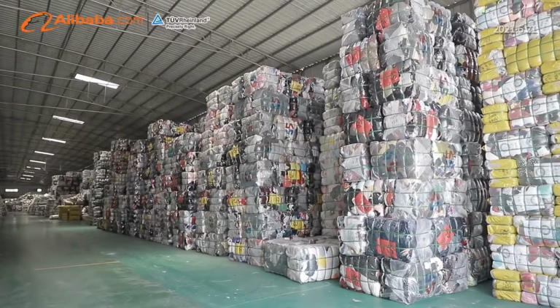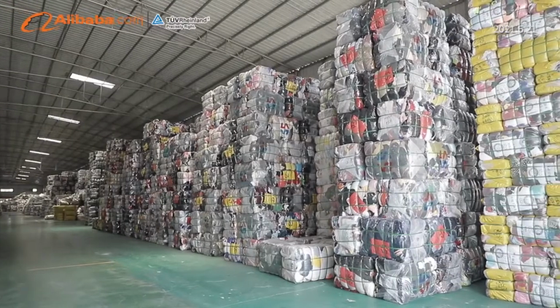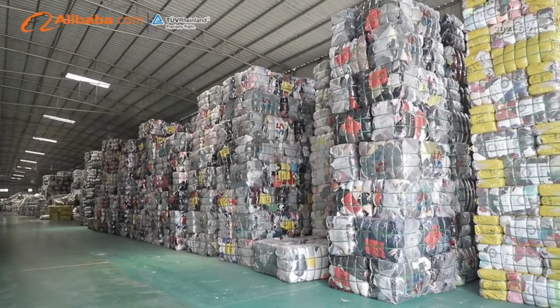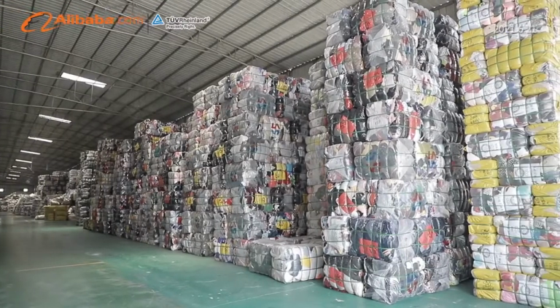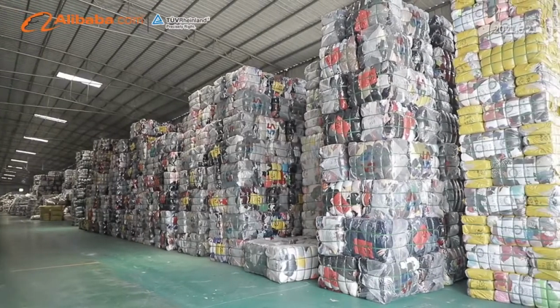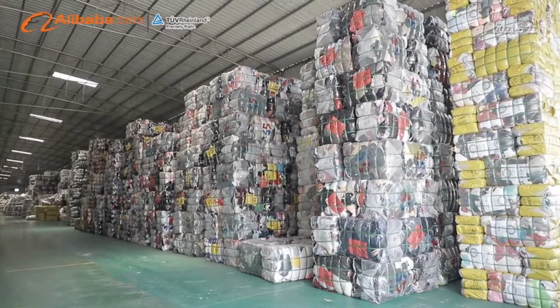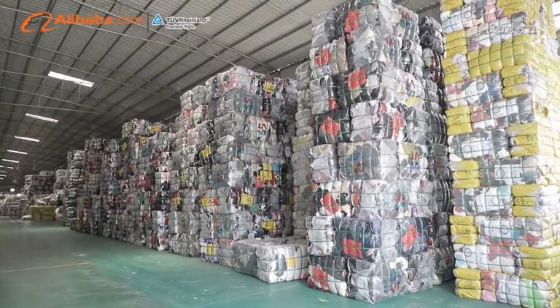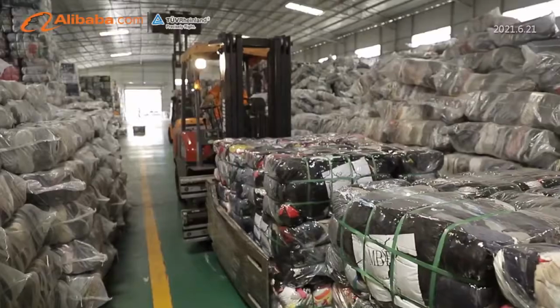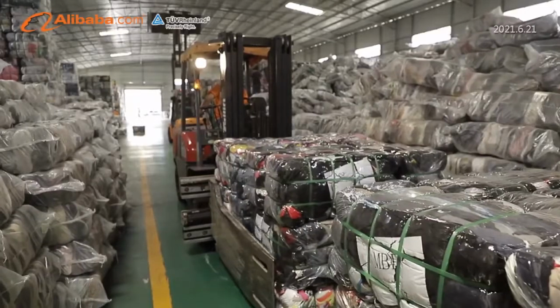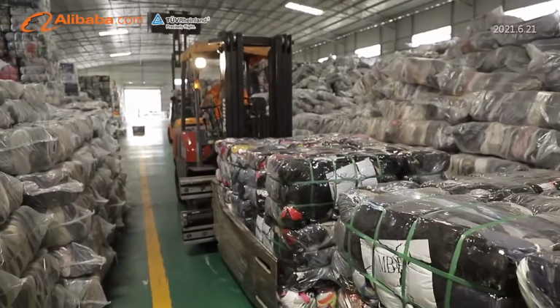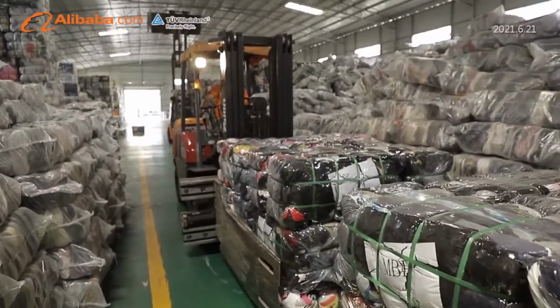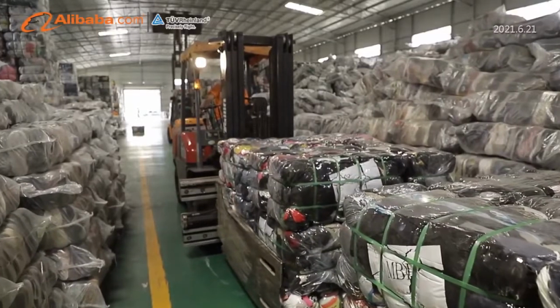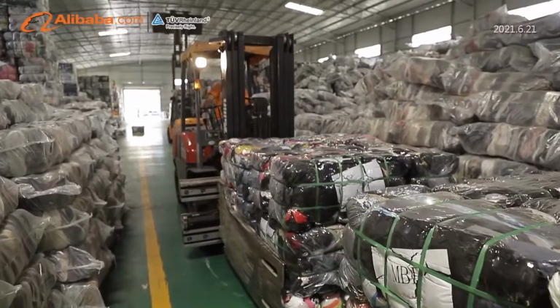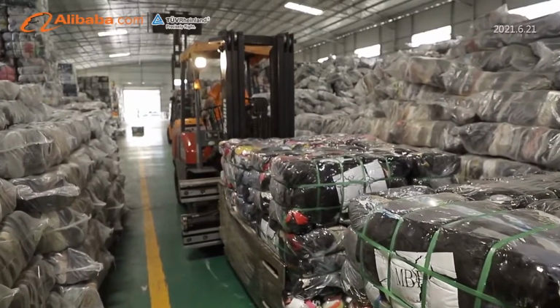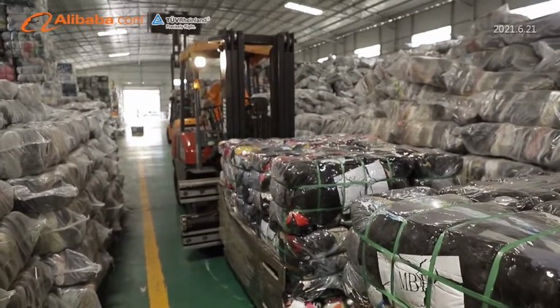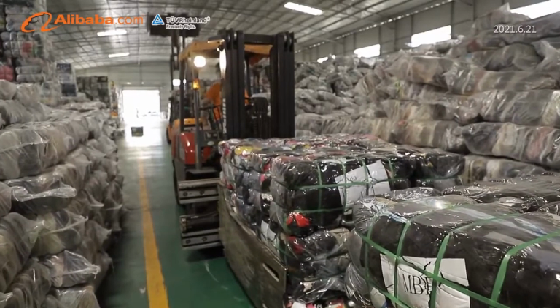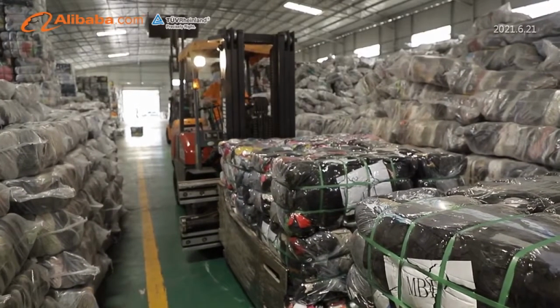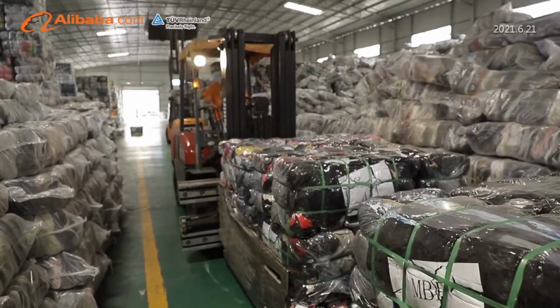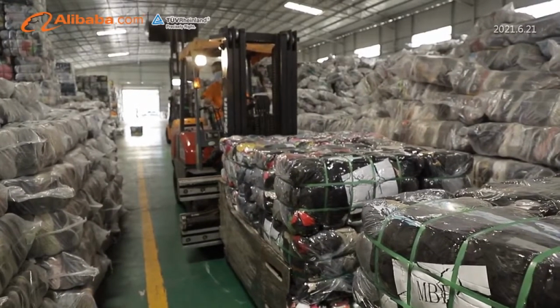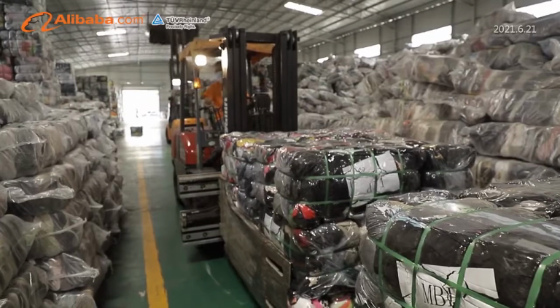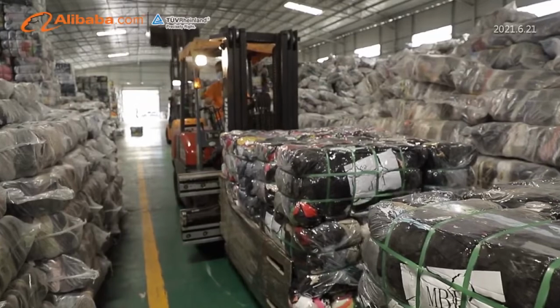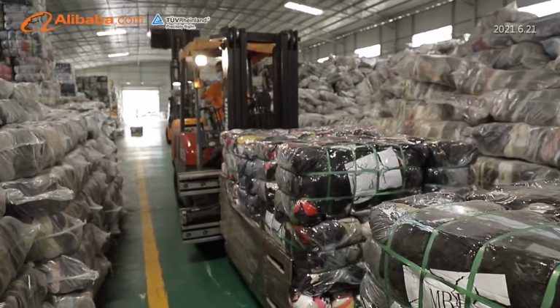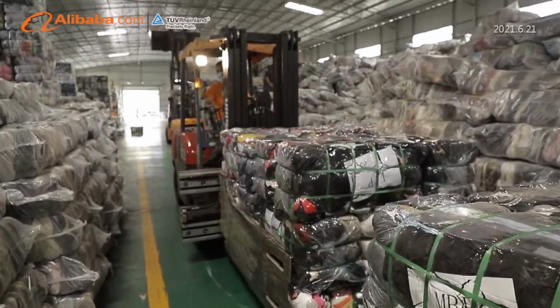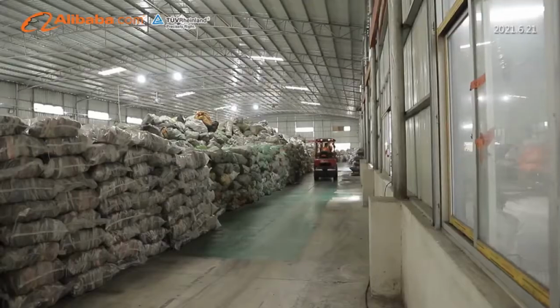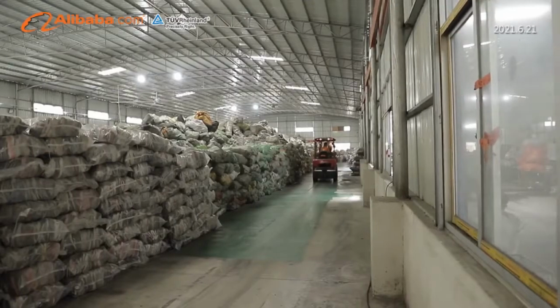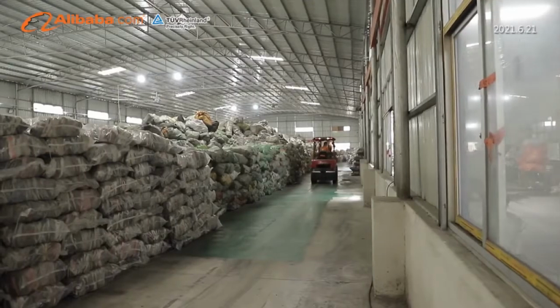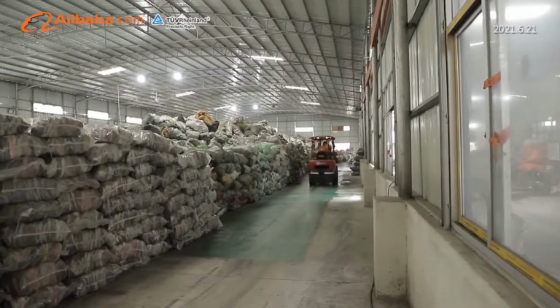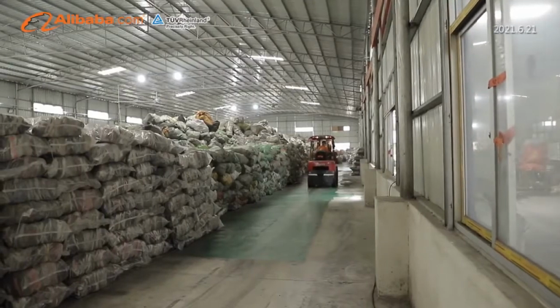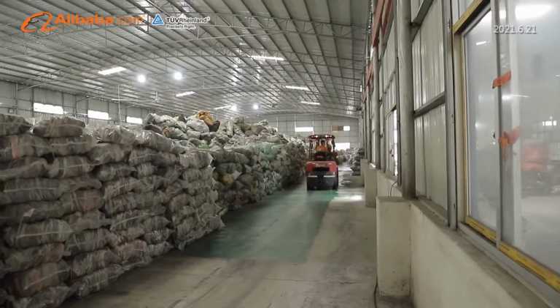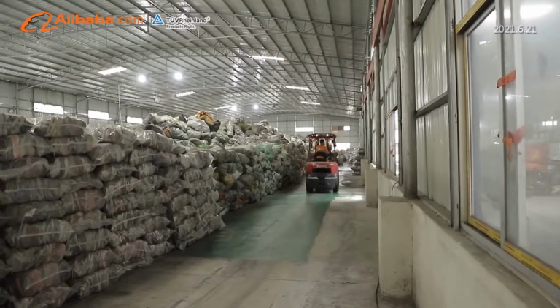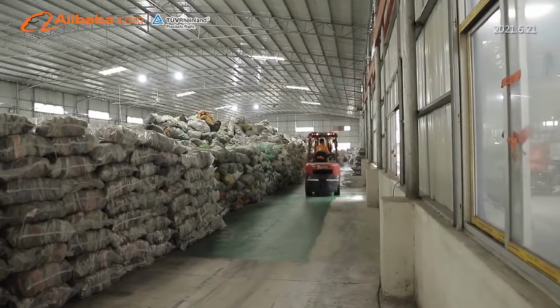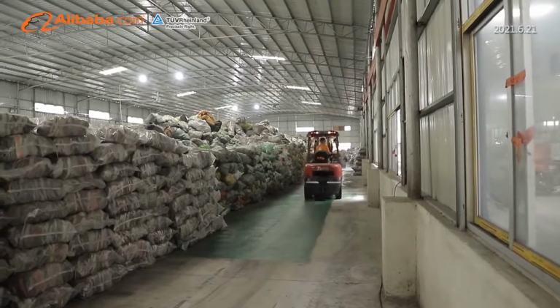The cargo will be loaded to customers' places through our logistics department by different transportation methods.